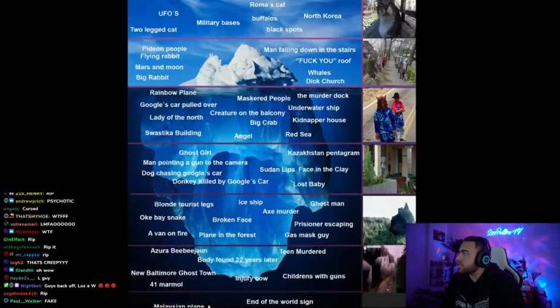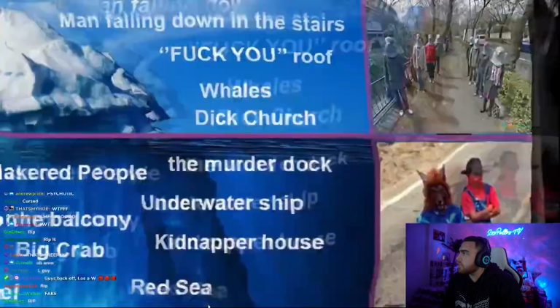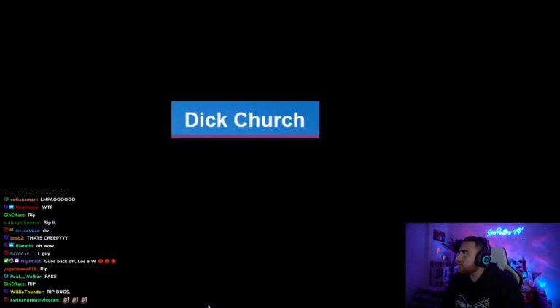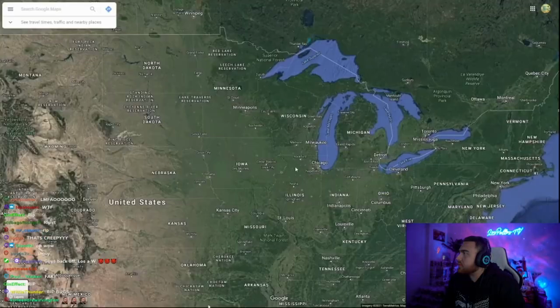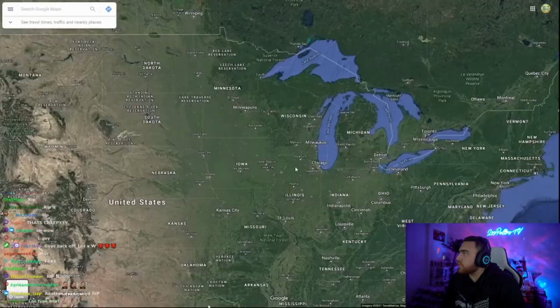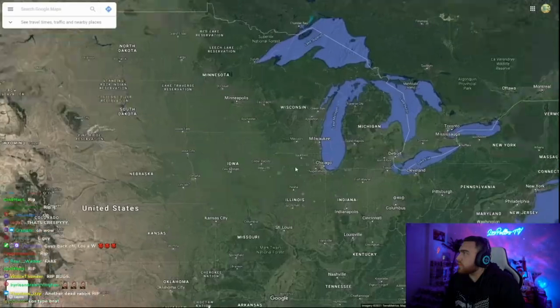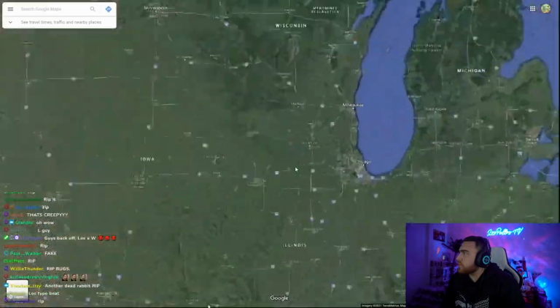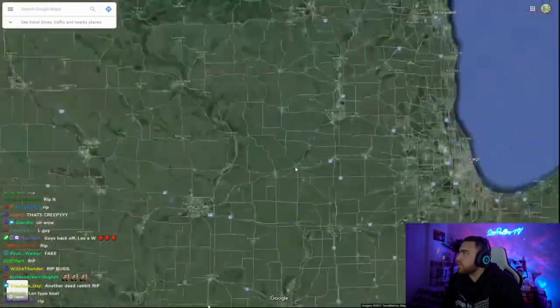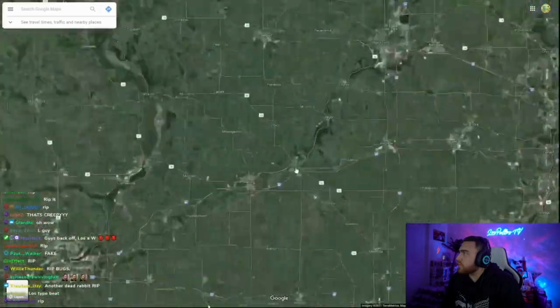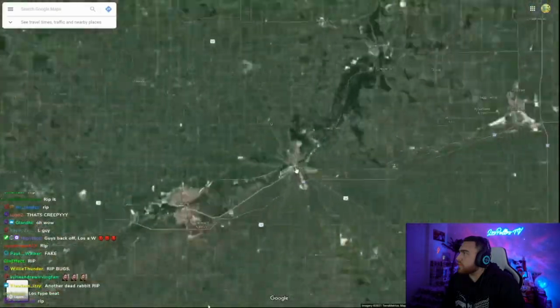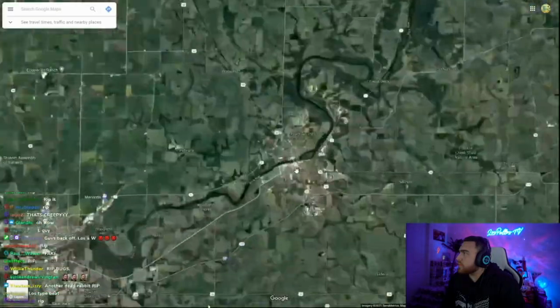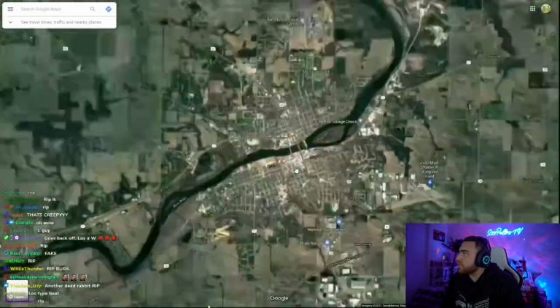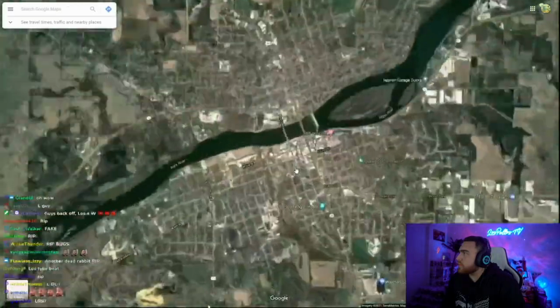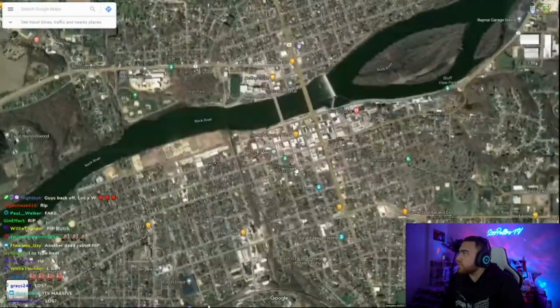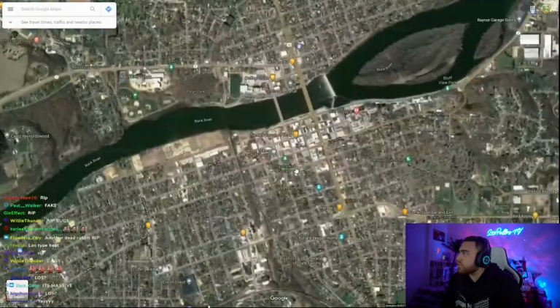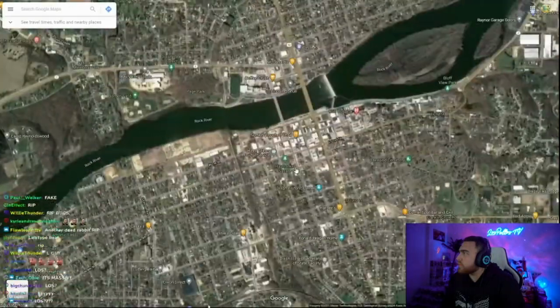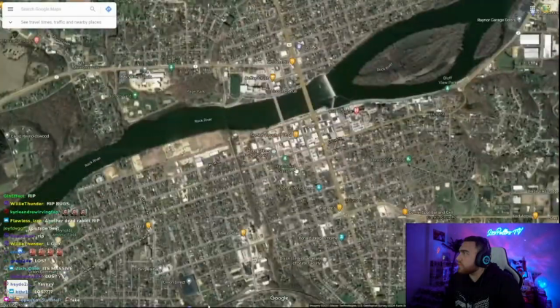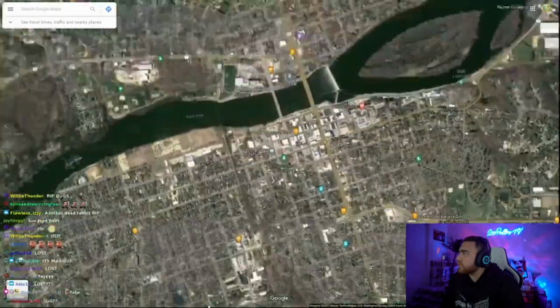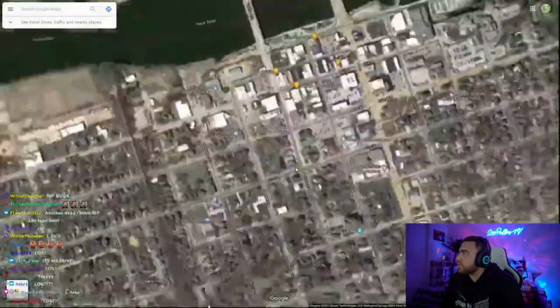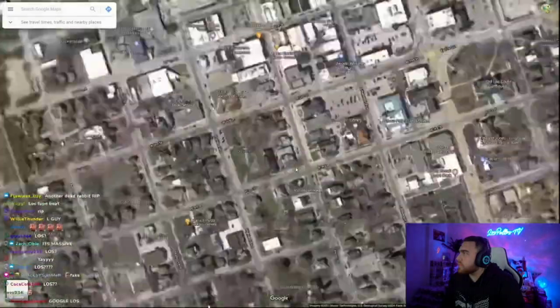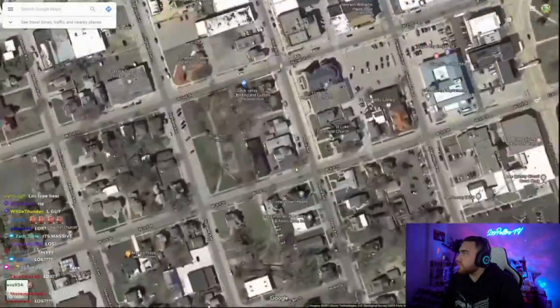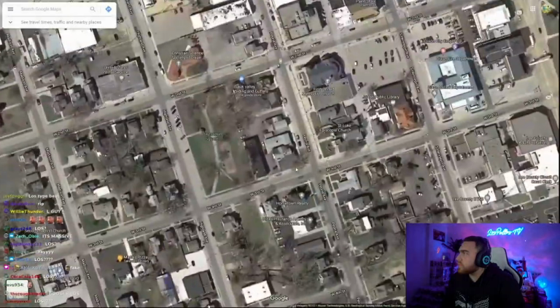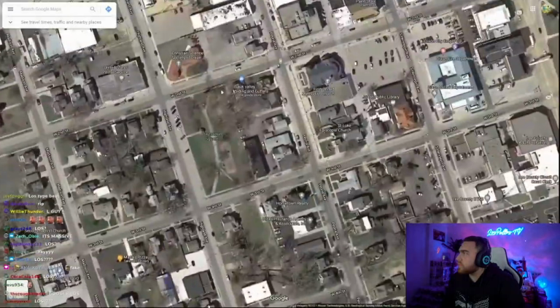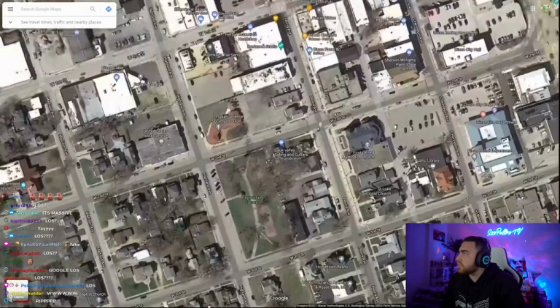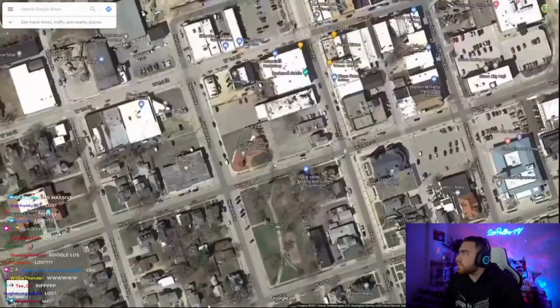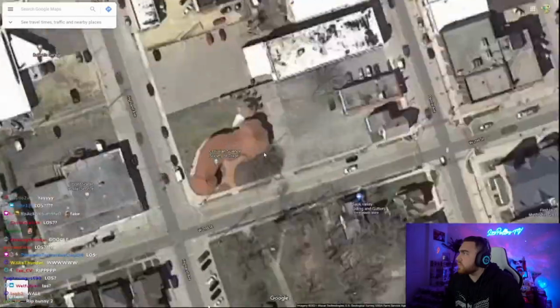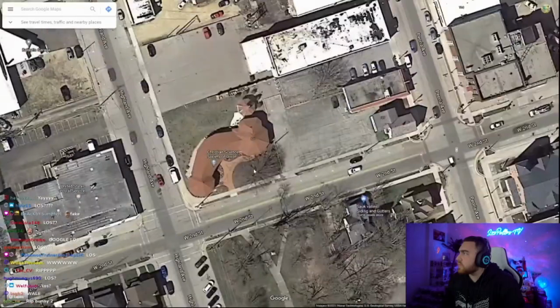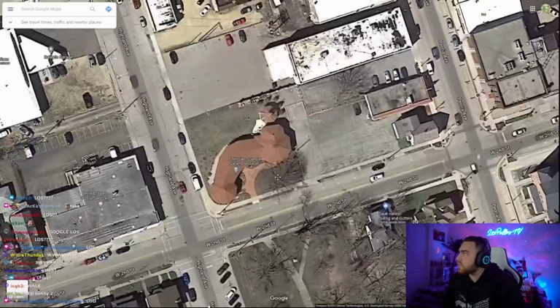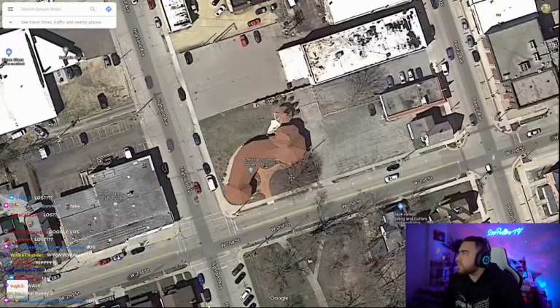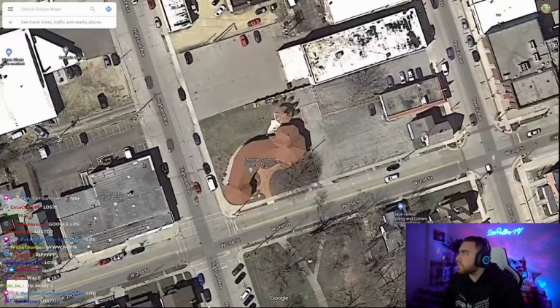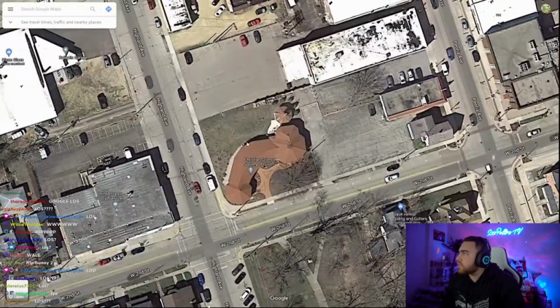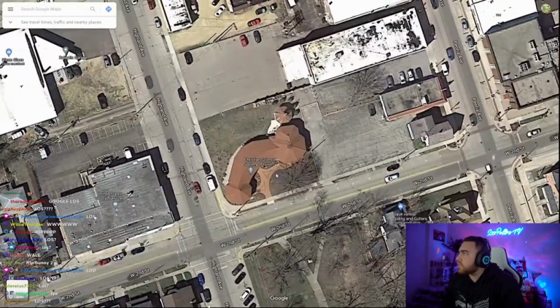Dick Church. In the great state of Illinois, in the city of Dixon, lies the Christian Science Society of Dixon. It doesn't look like a penis.